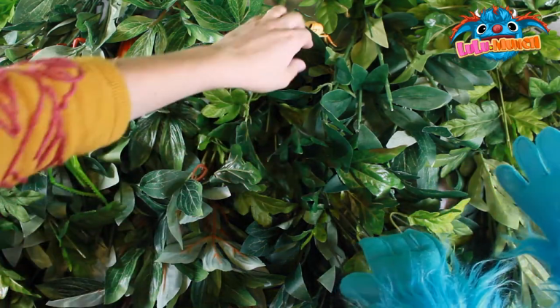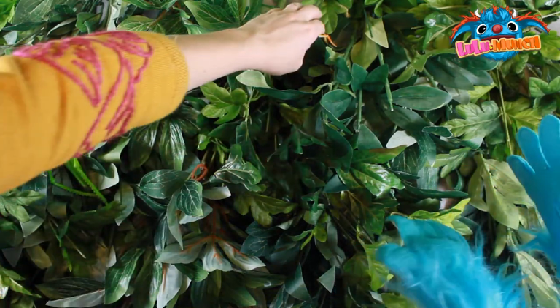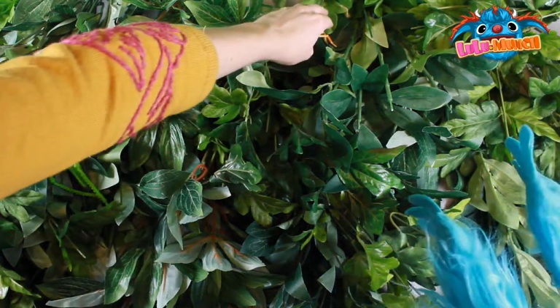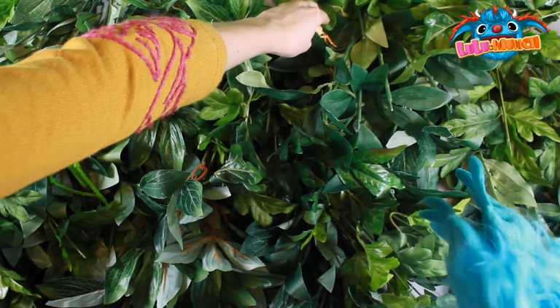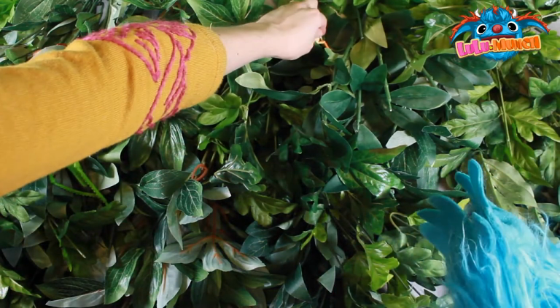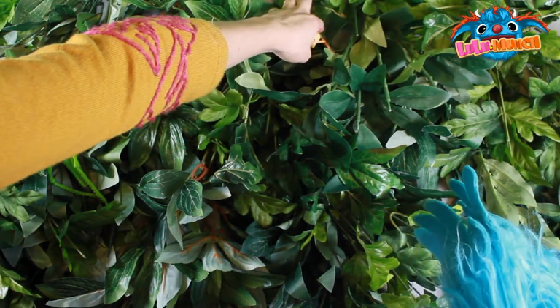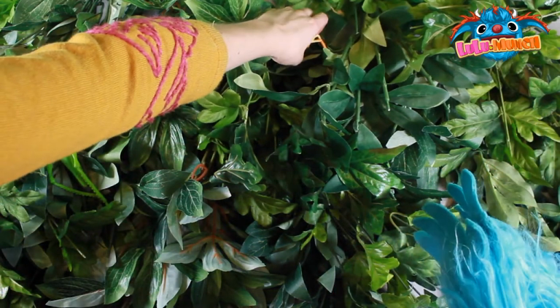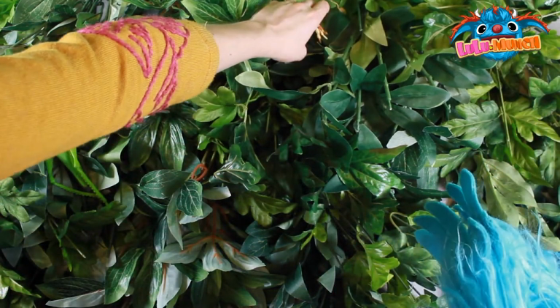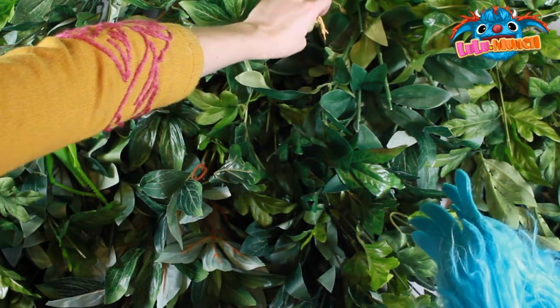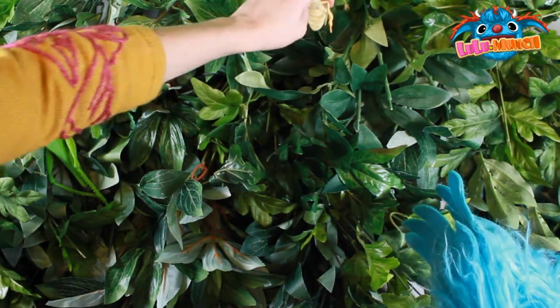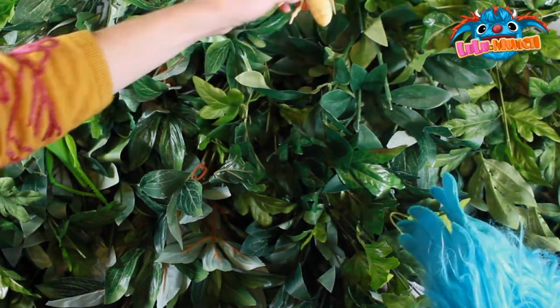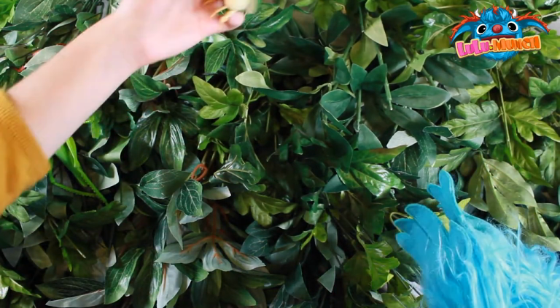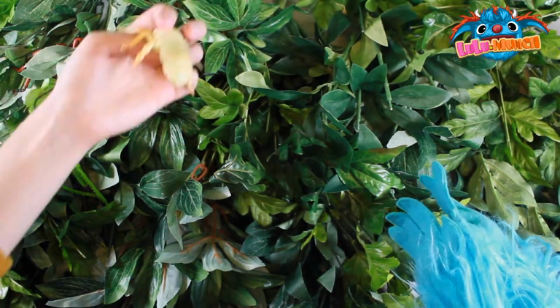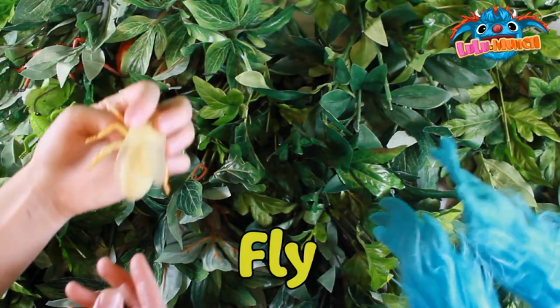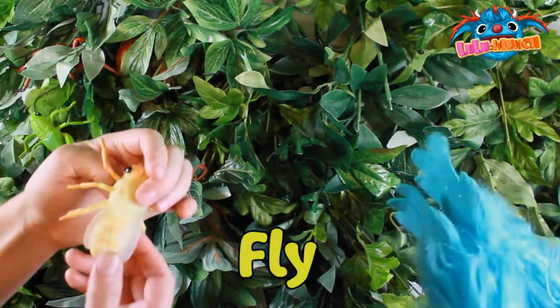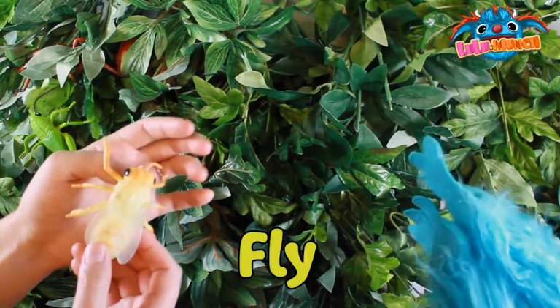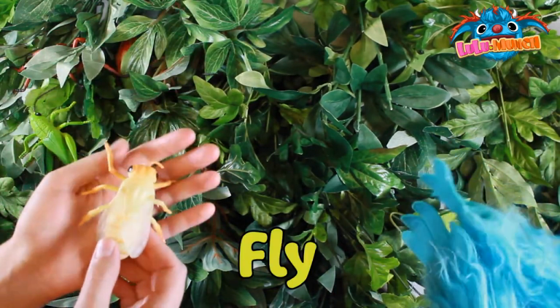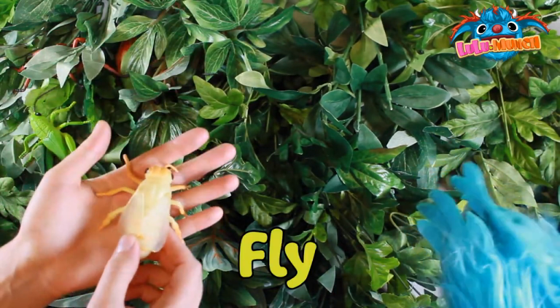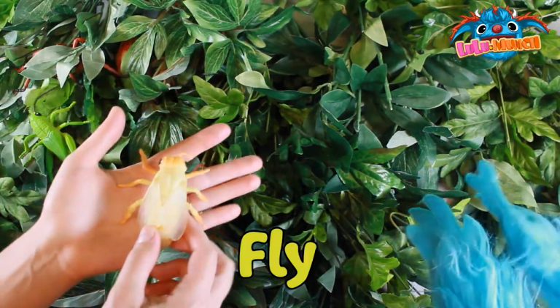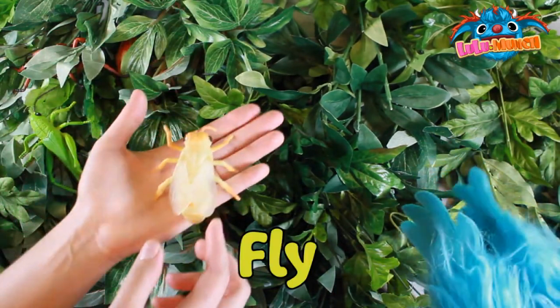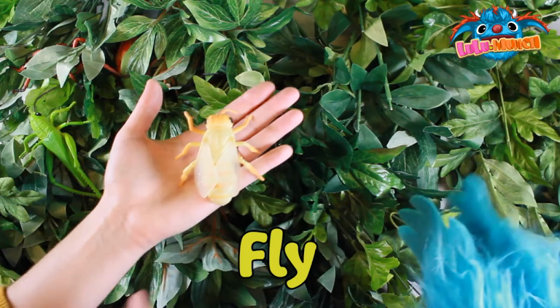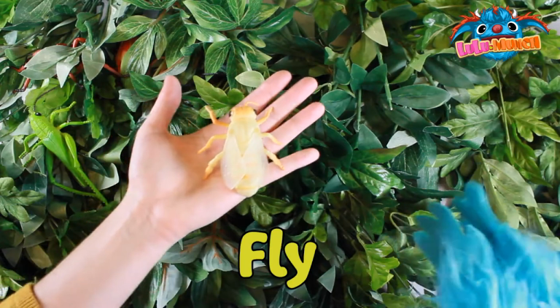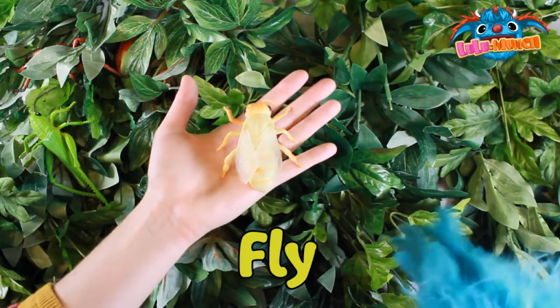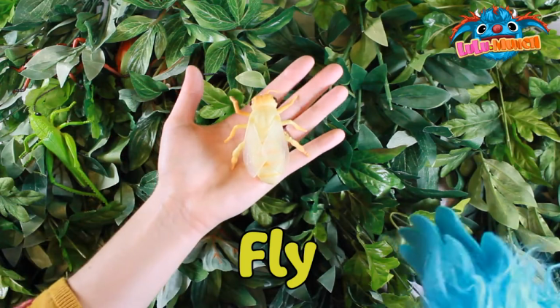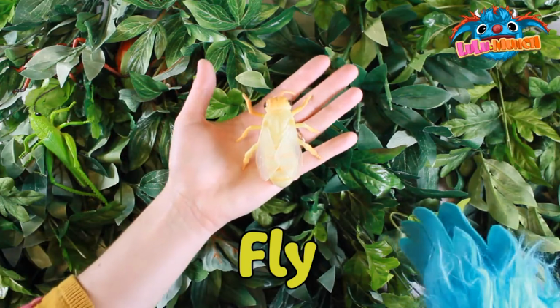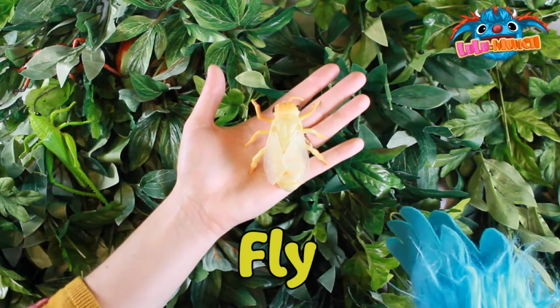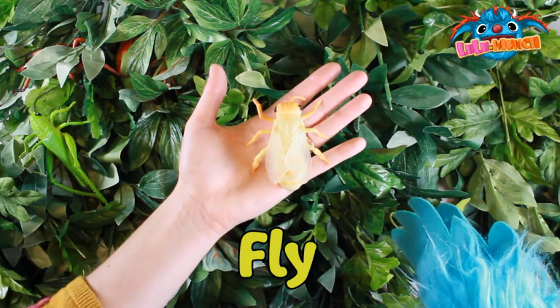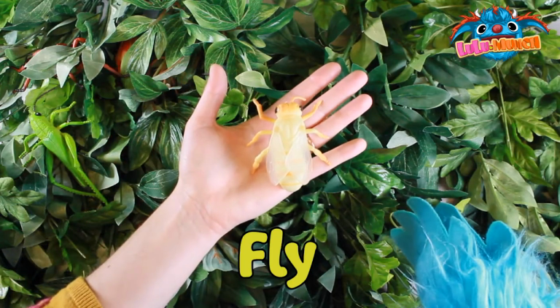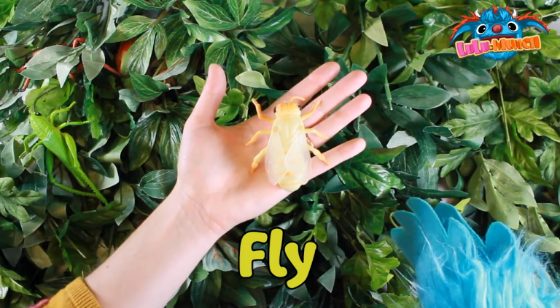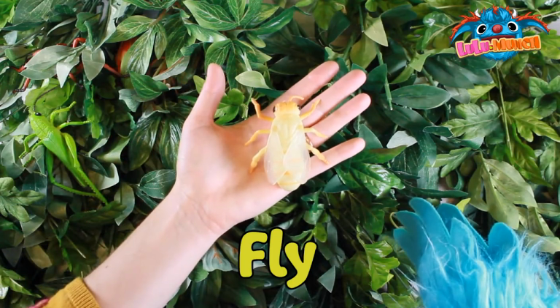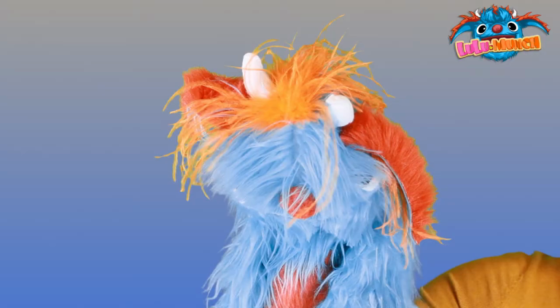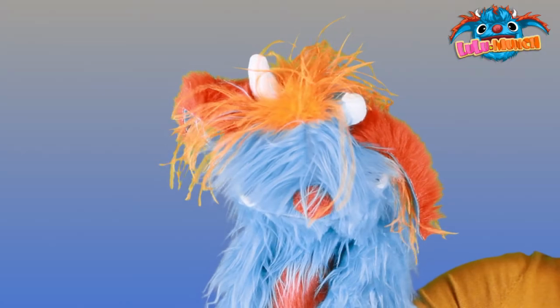I found a fly. A fly. A little yellow fly. Yeah.